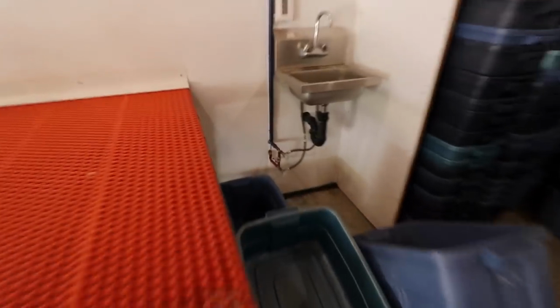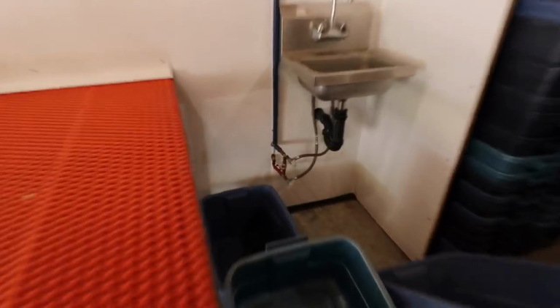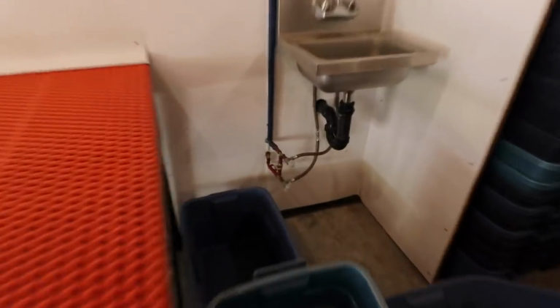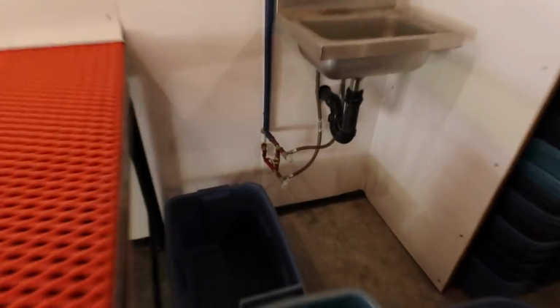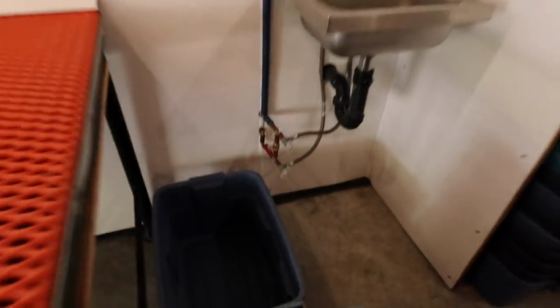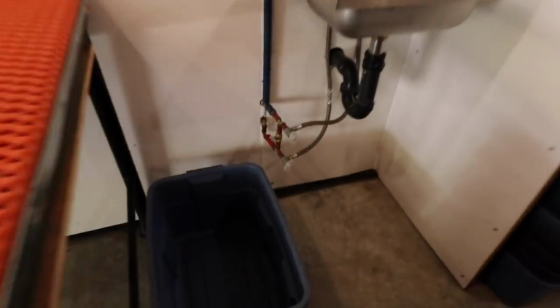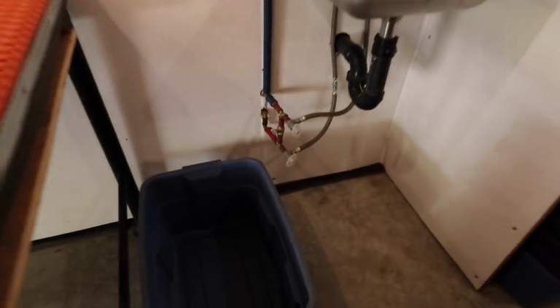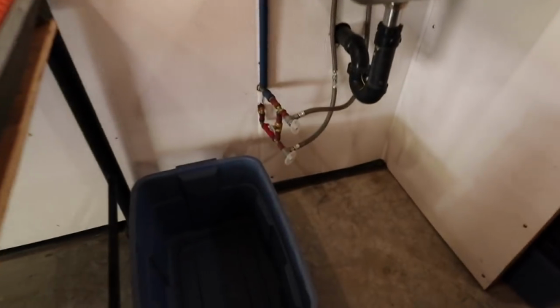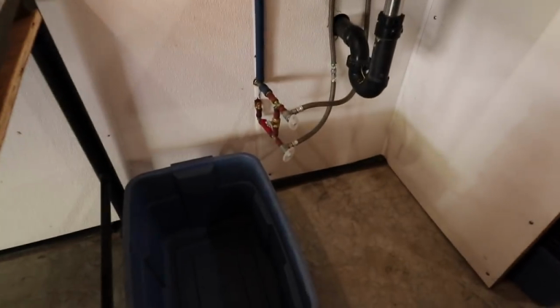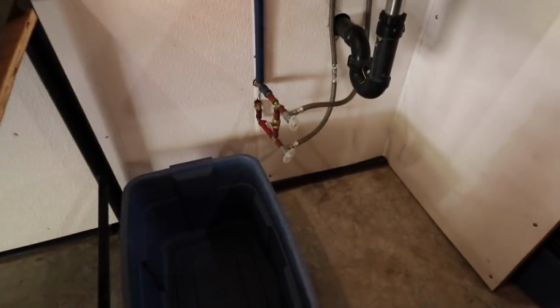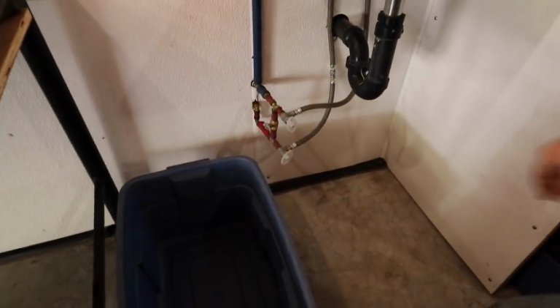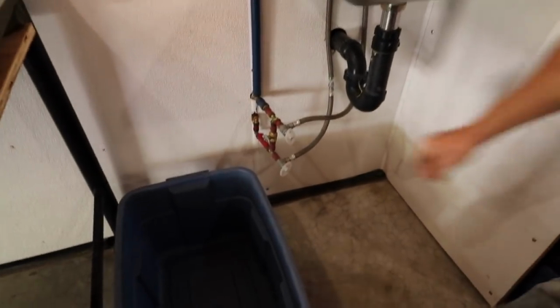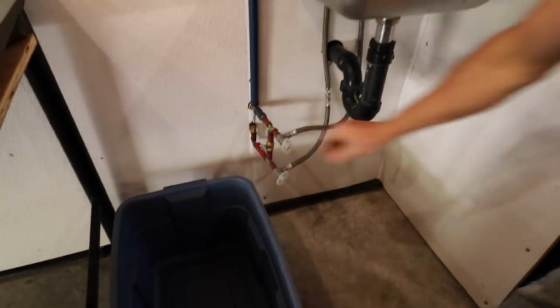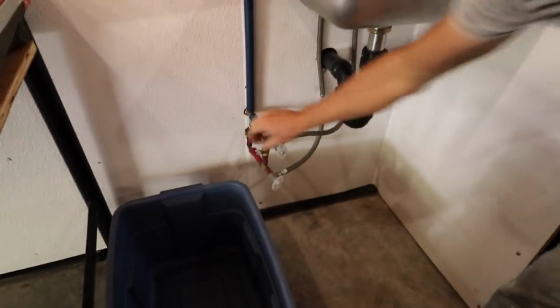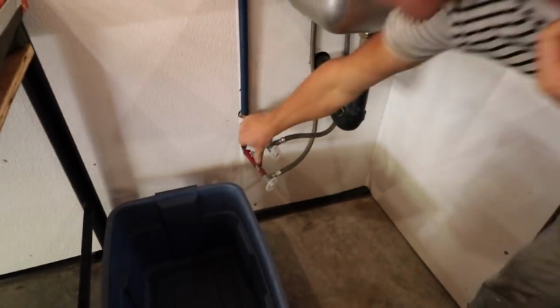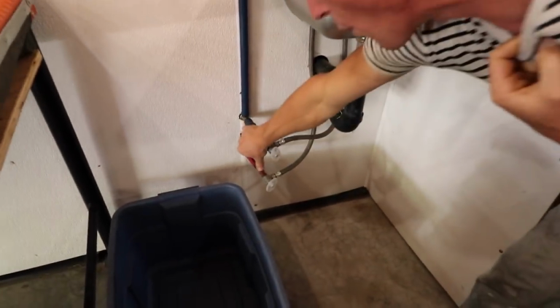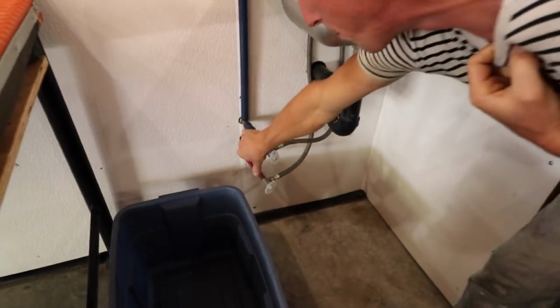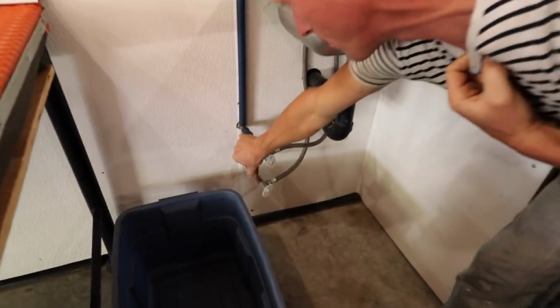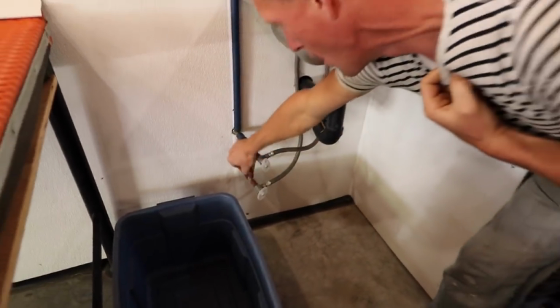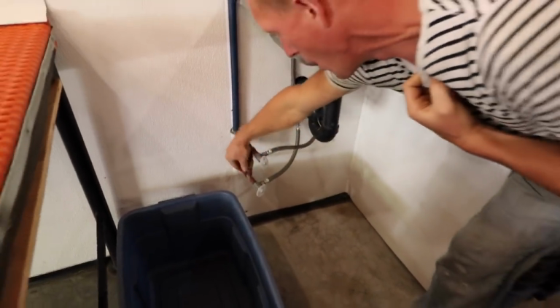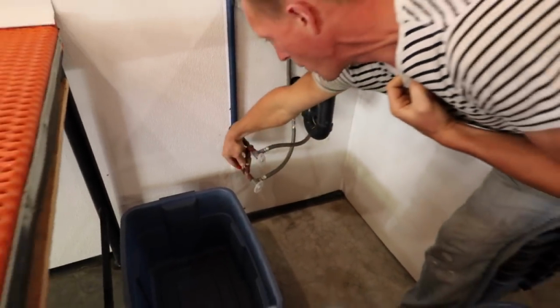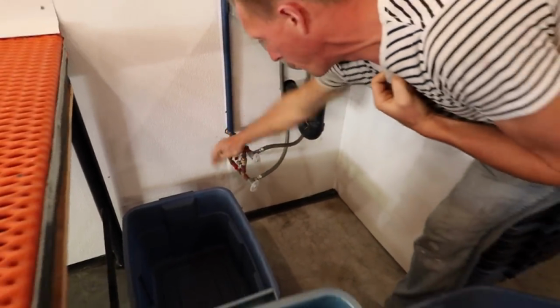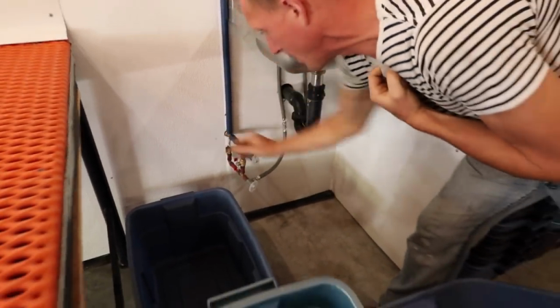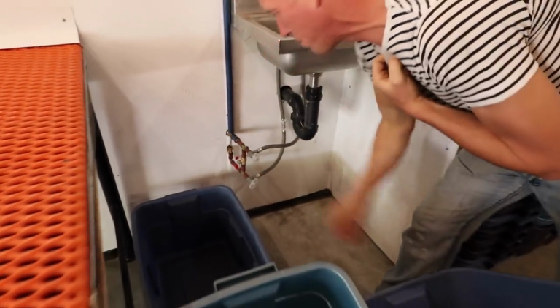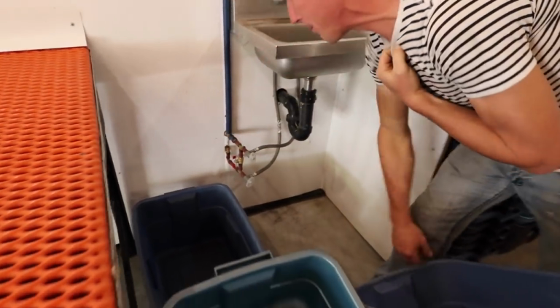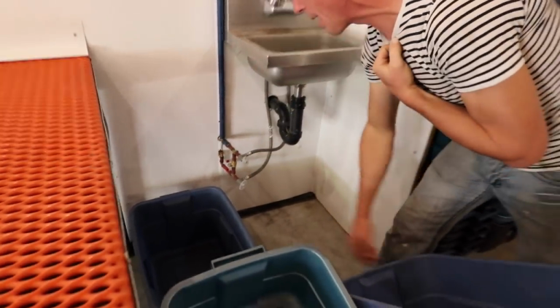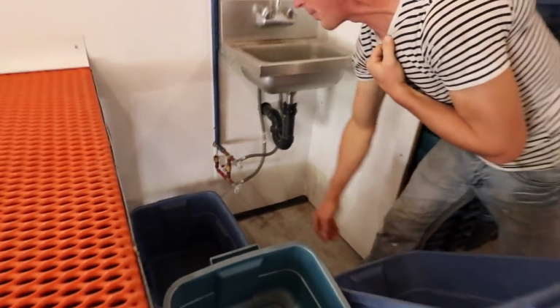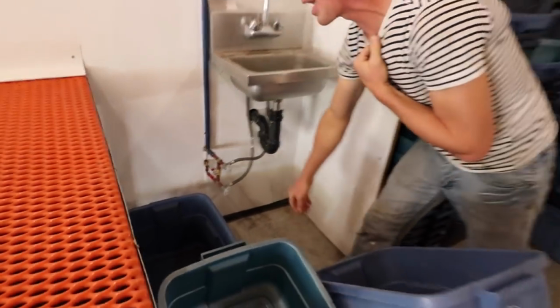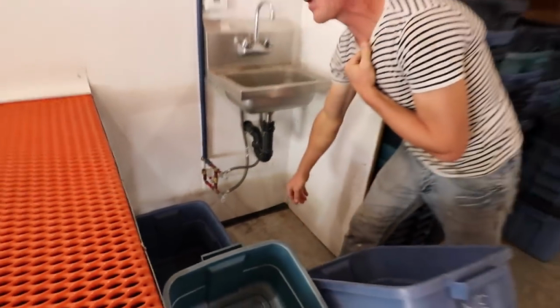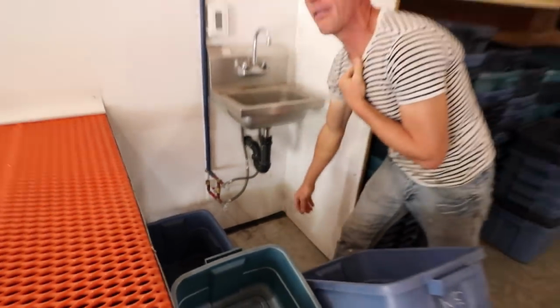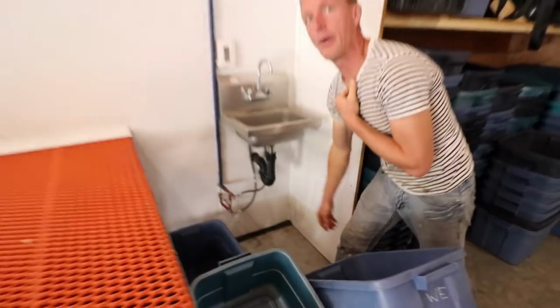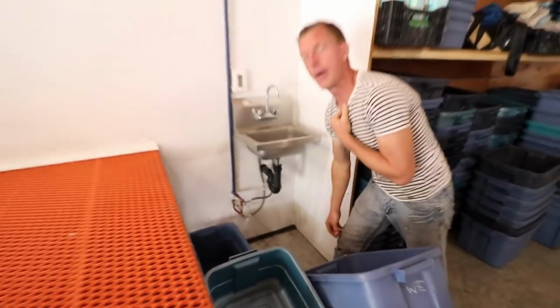So it's just this valve here. In the wintertime we just open this up and now we have hot water.